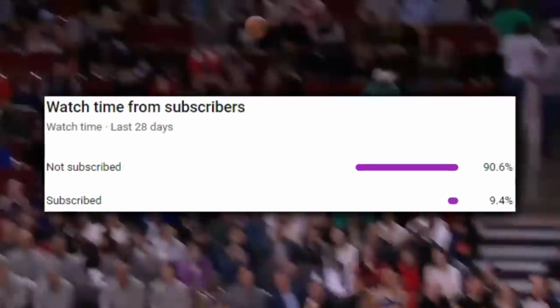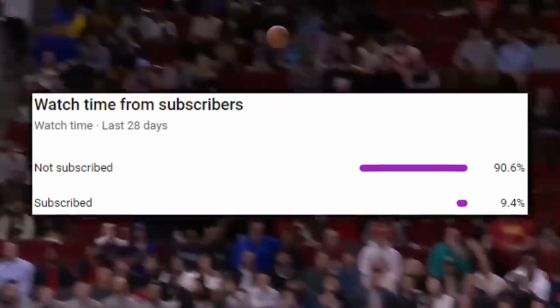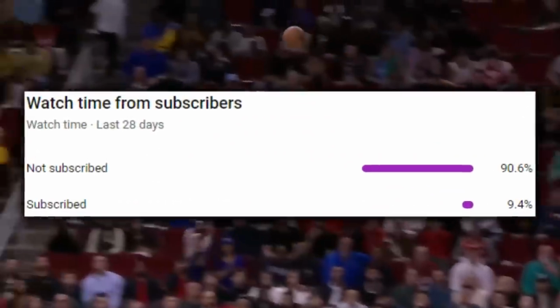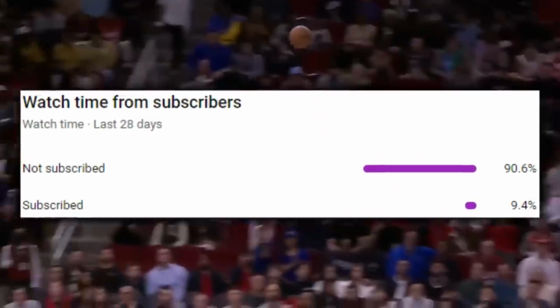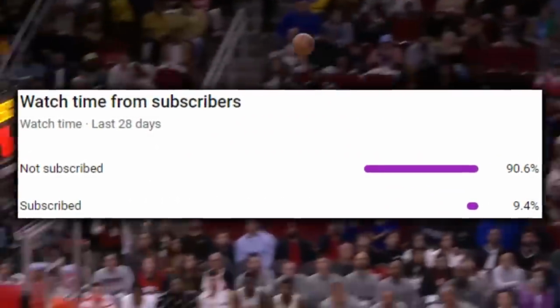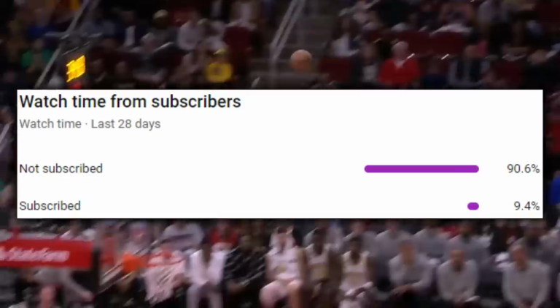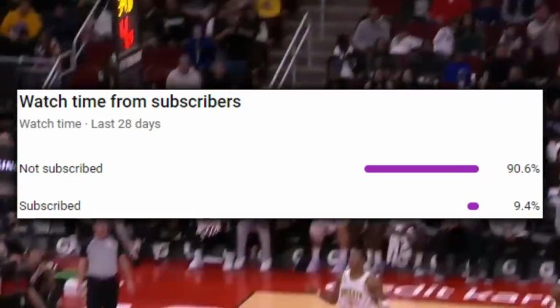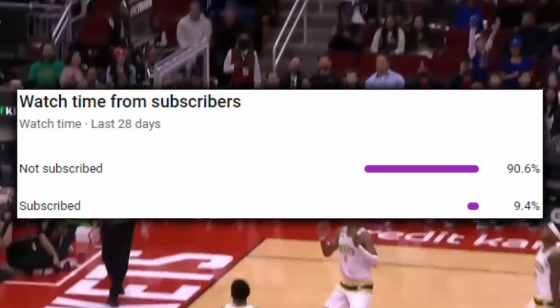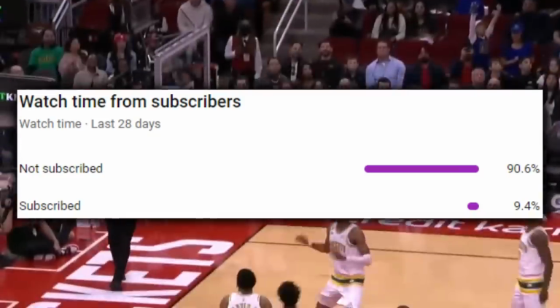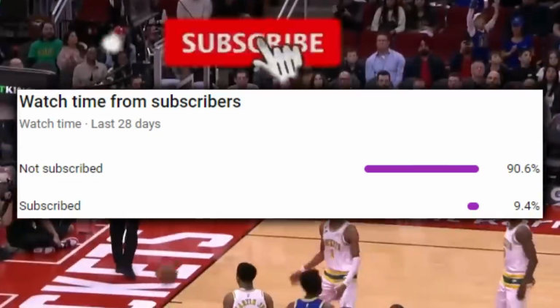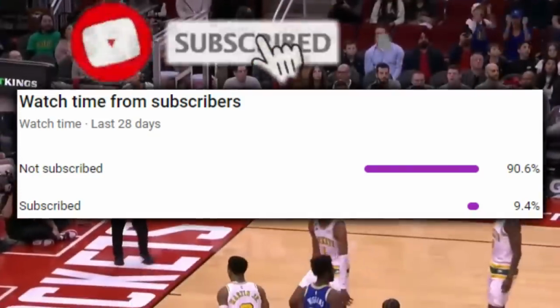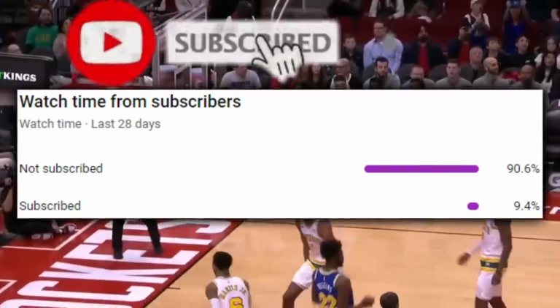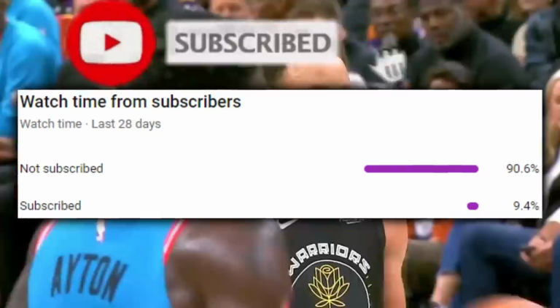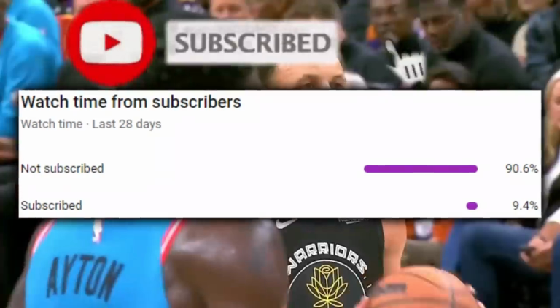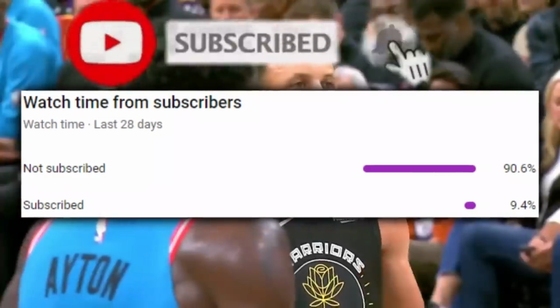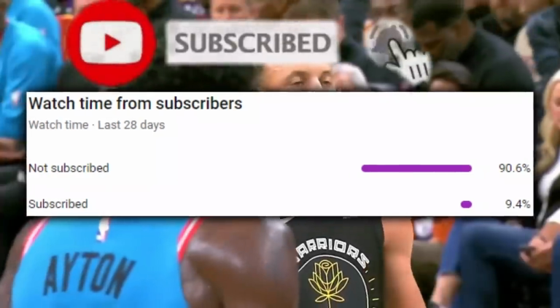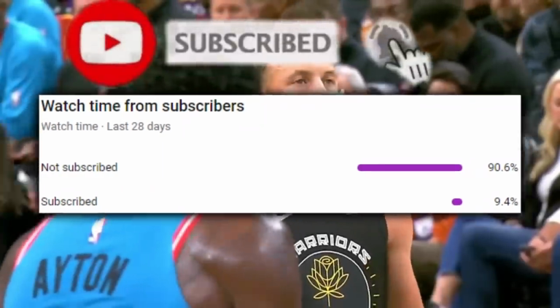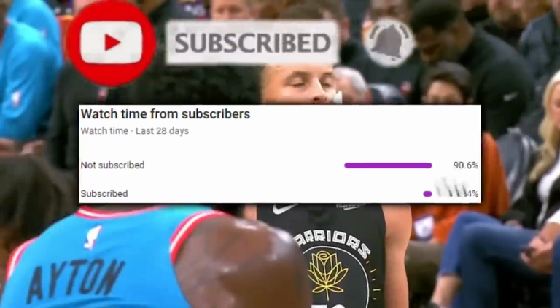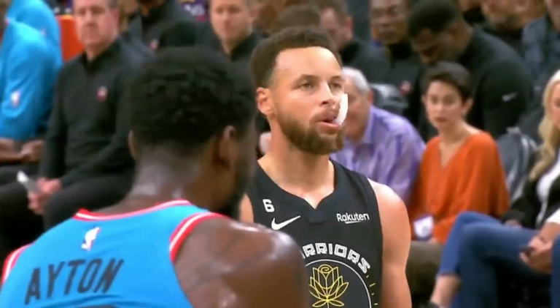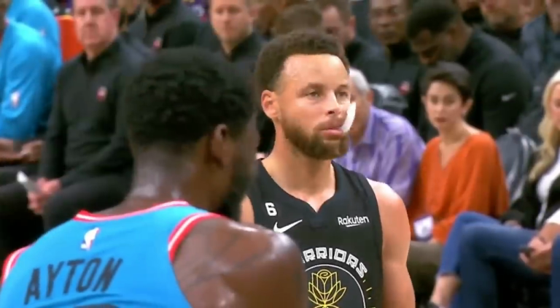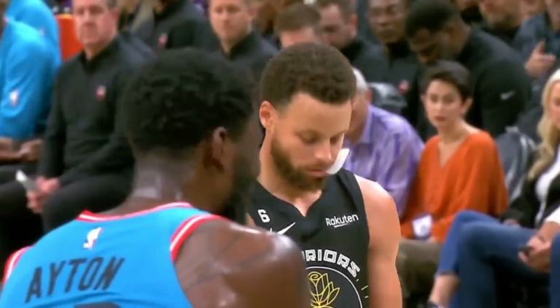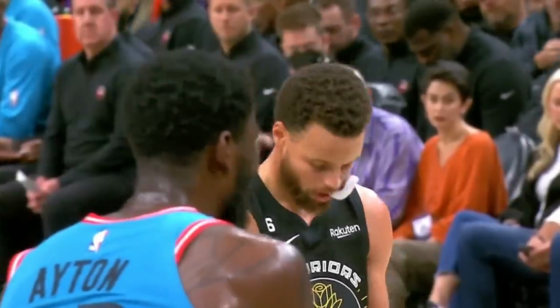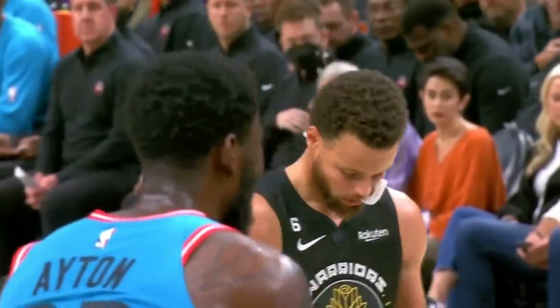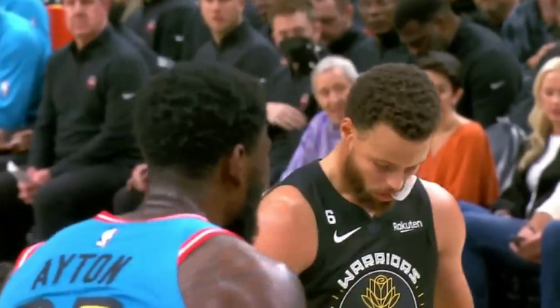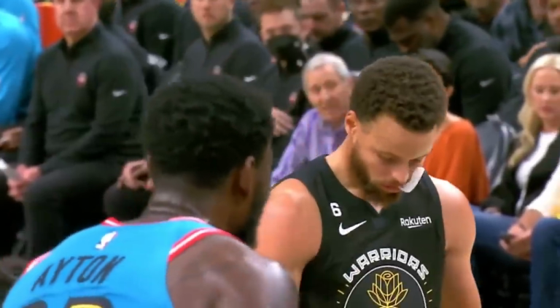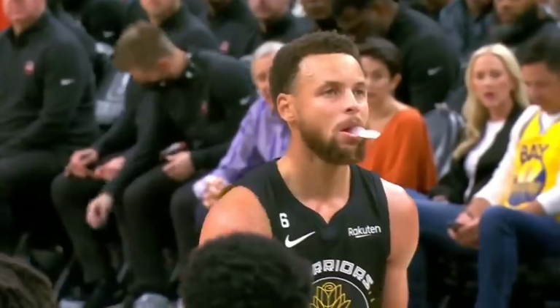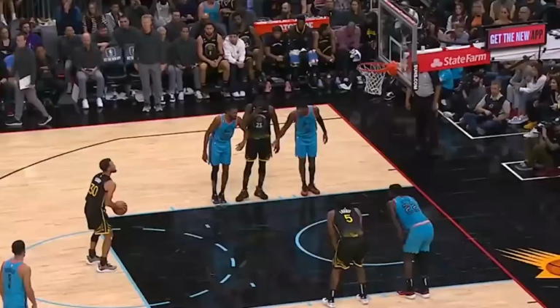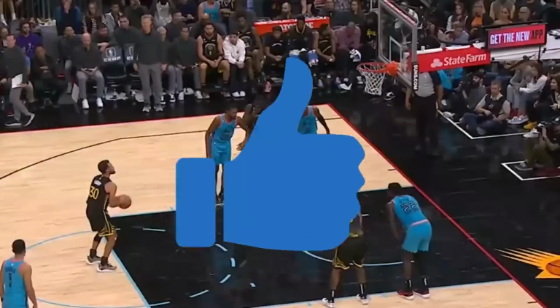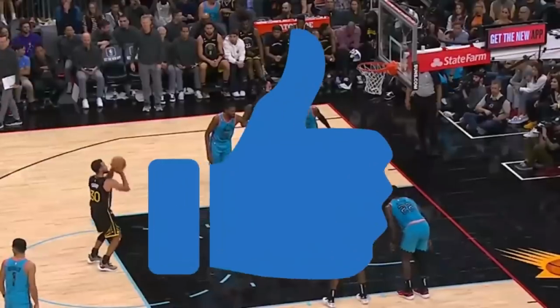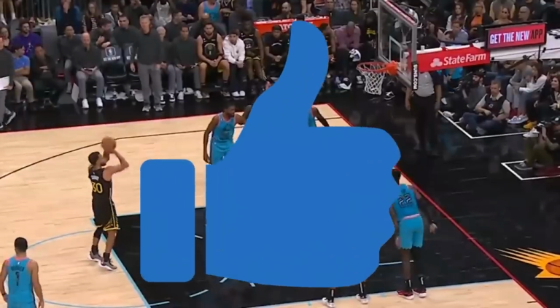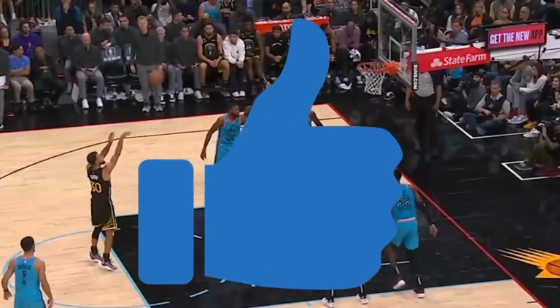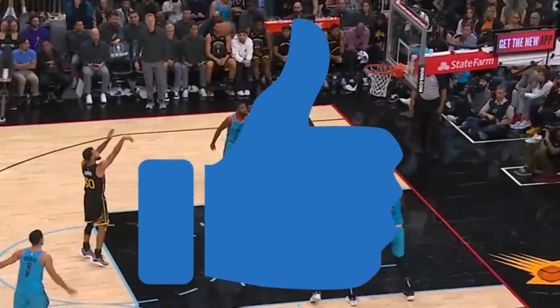Real quick, just 9.4% of you watching are subscribed, so hit the box and turn on notifications if you haven't done so yet, and tap thumbs up for the YouTube algorithm.